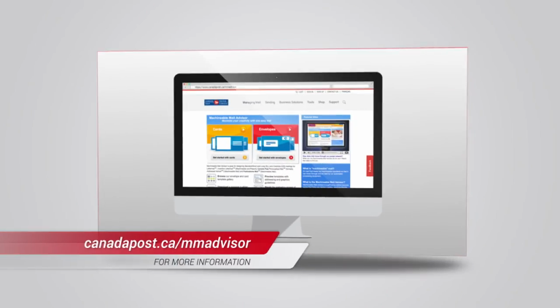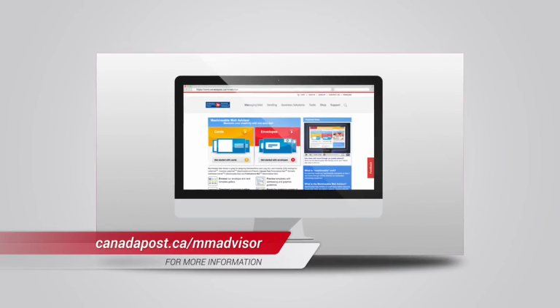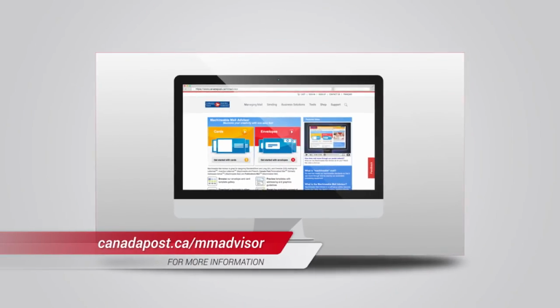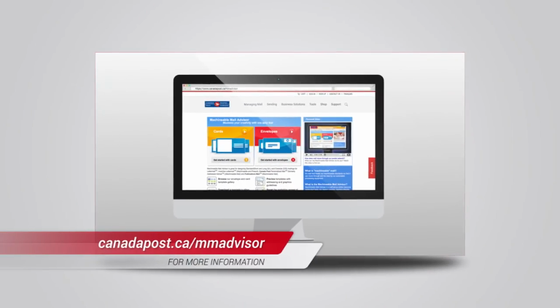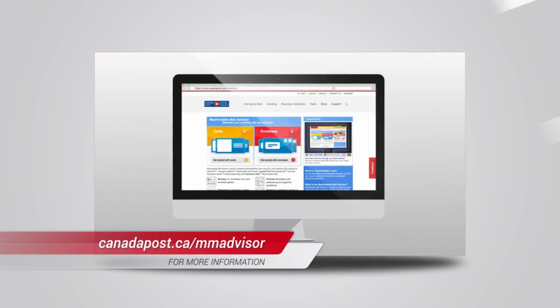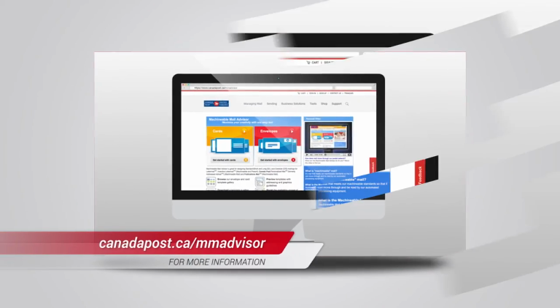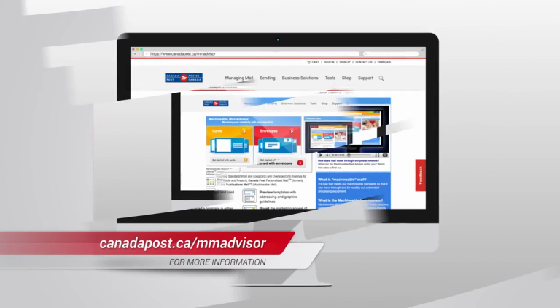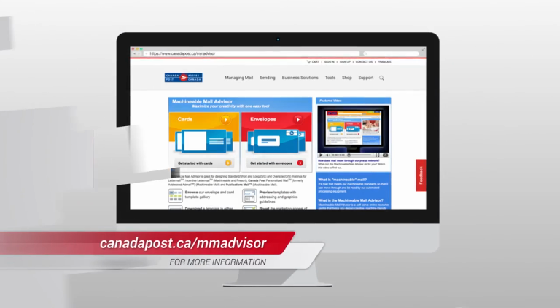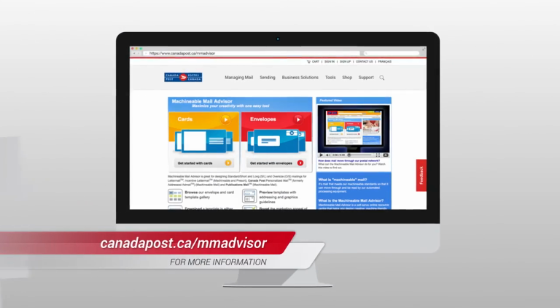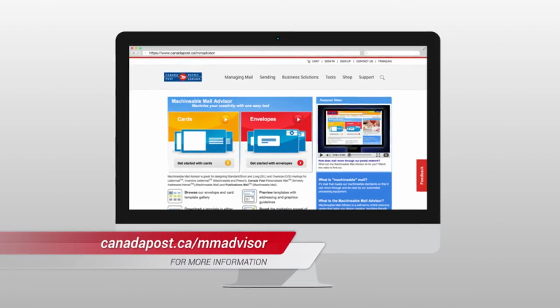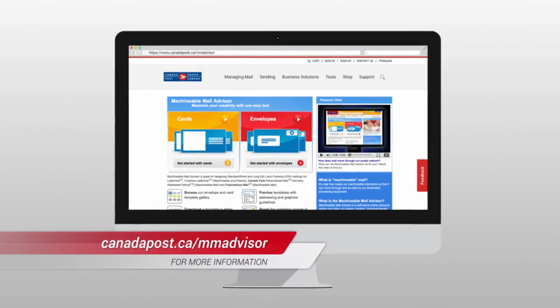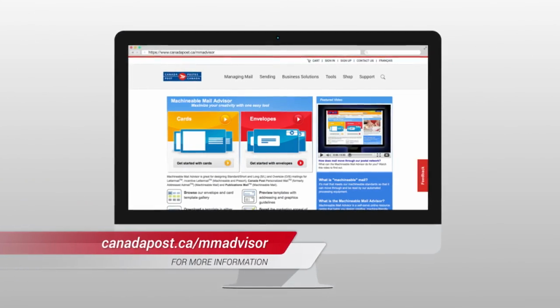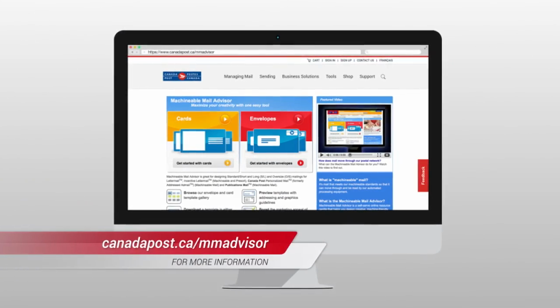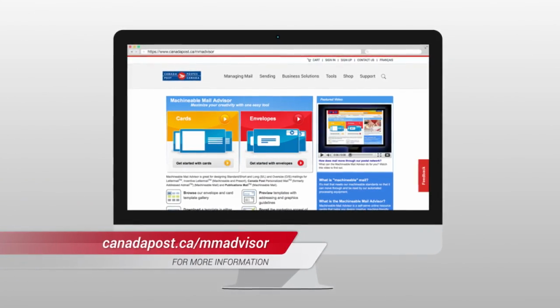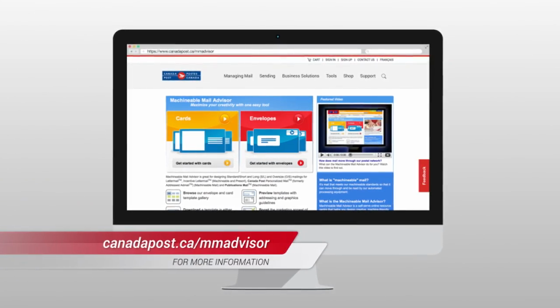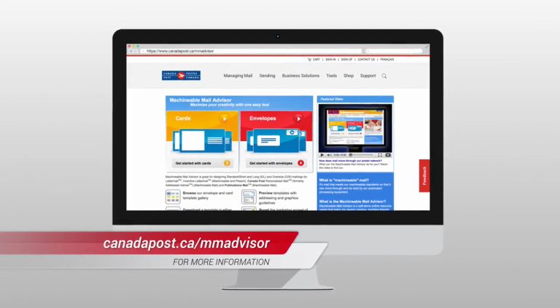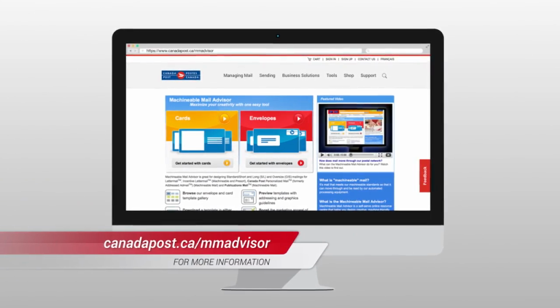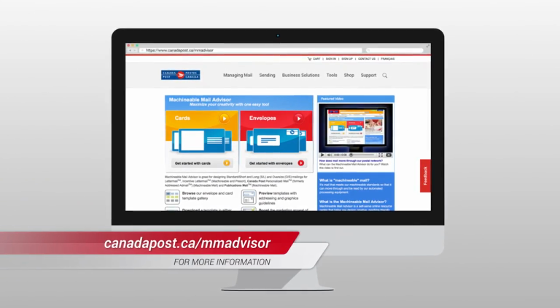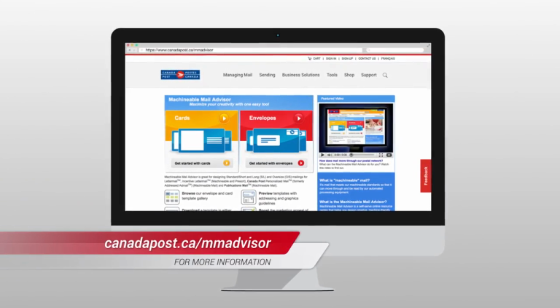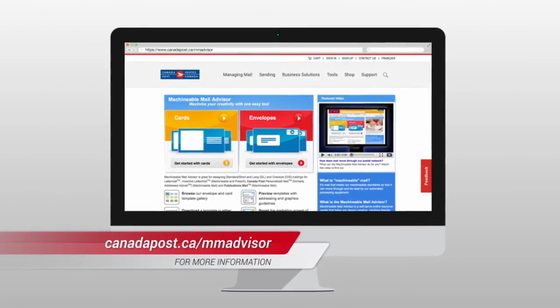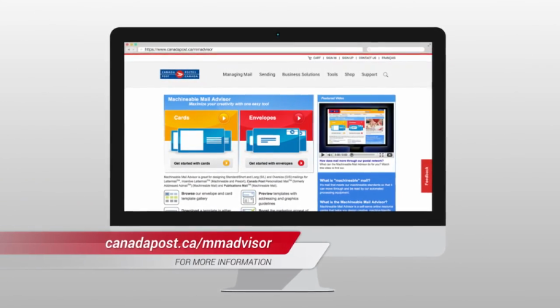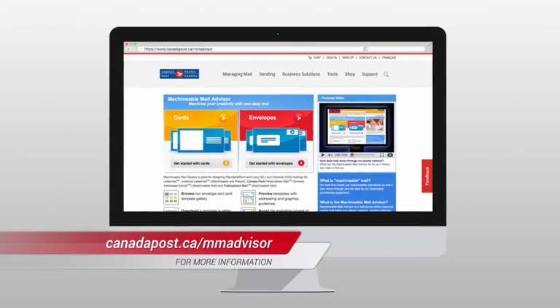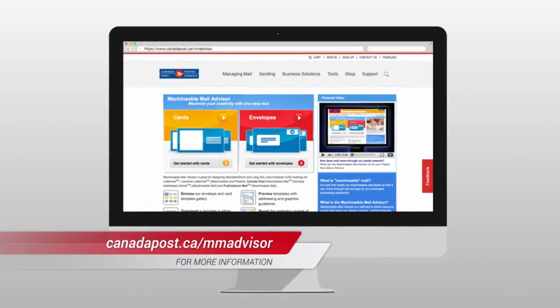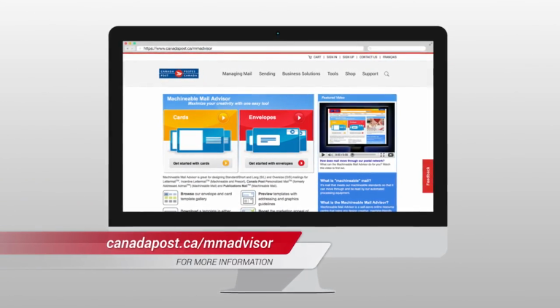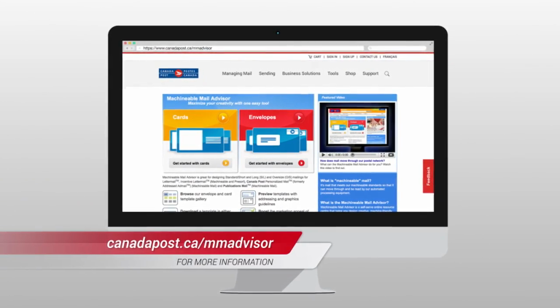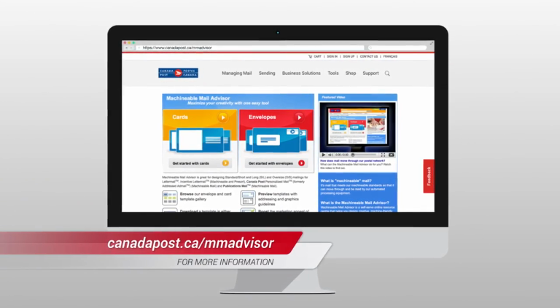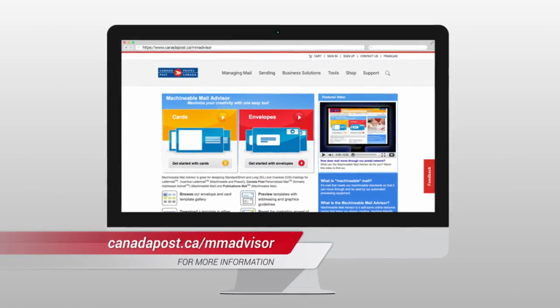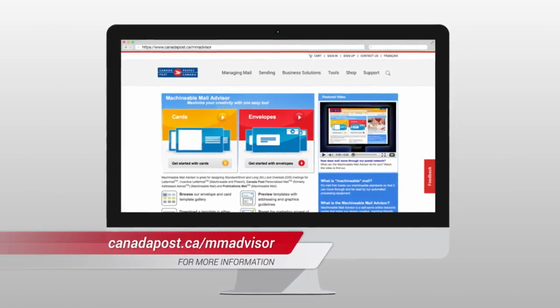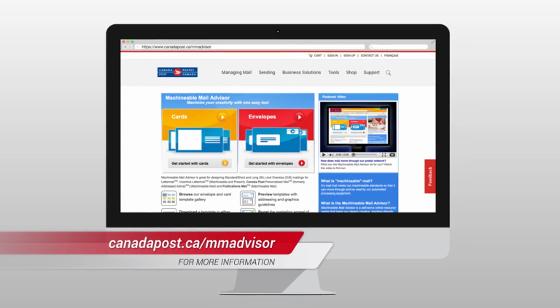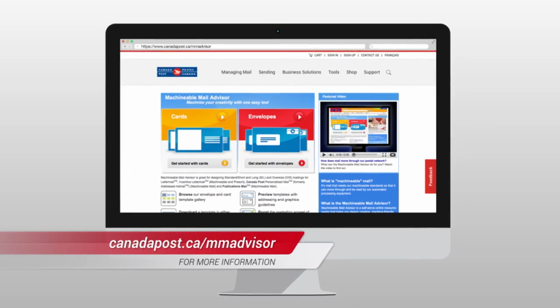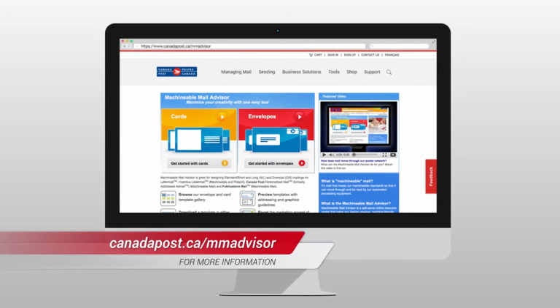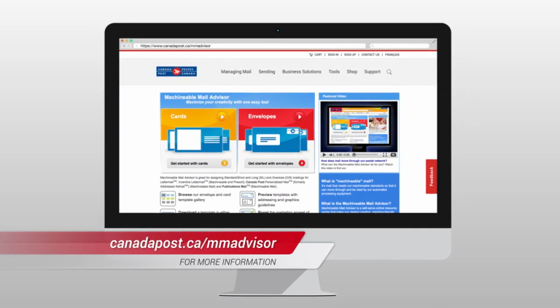For more information on Machinable Mail, go to canadapost.ca/mmadvisor.